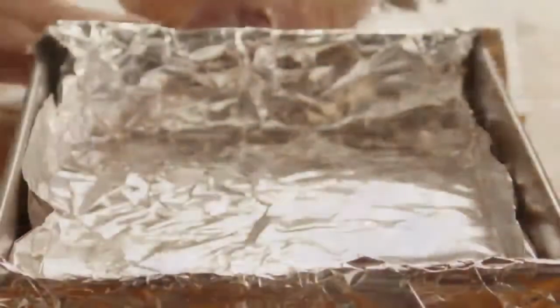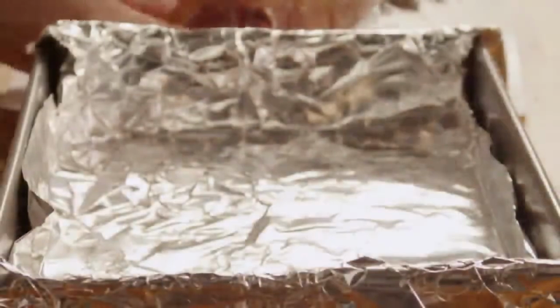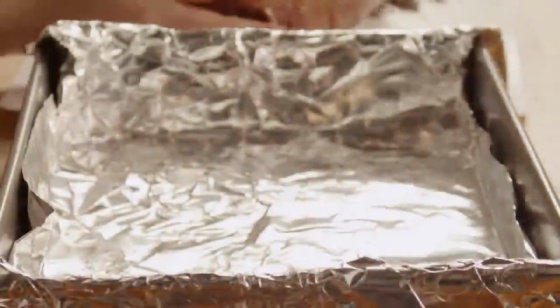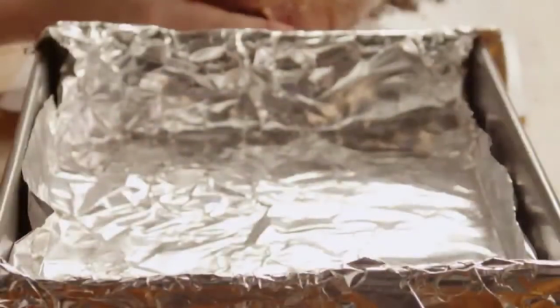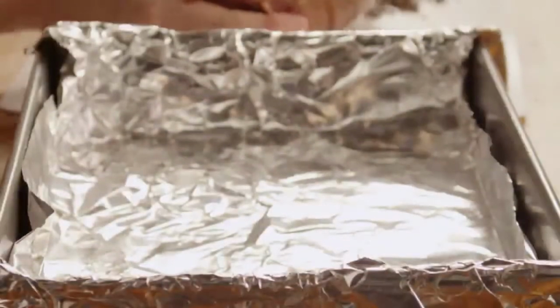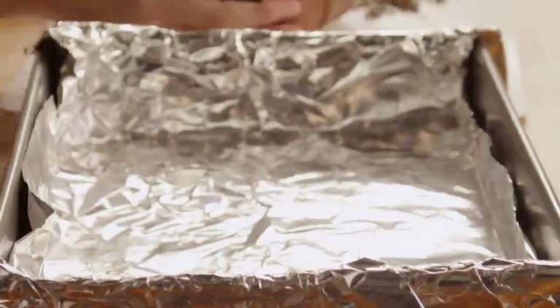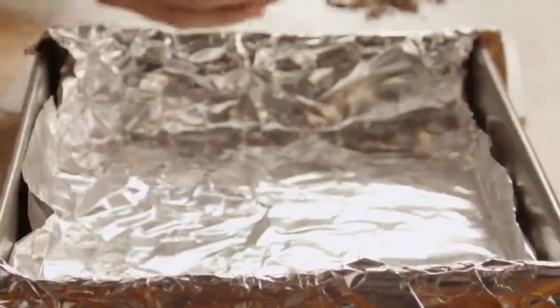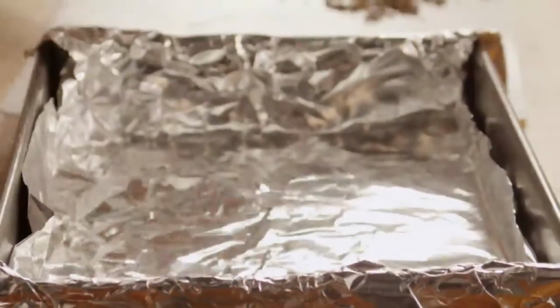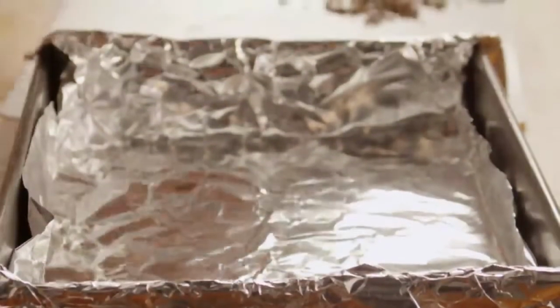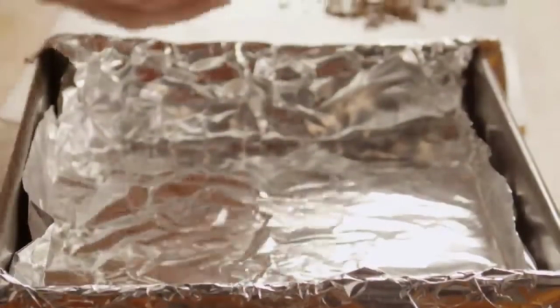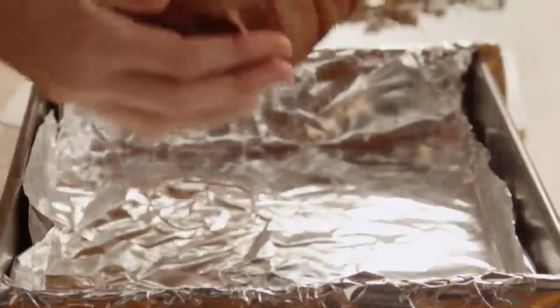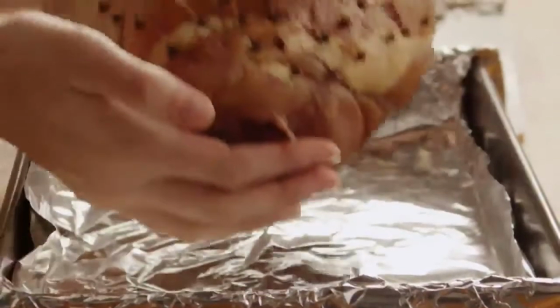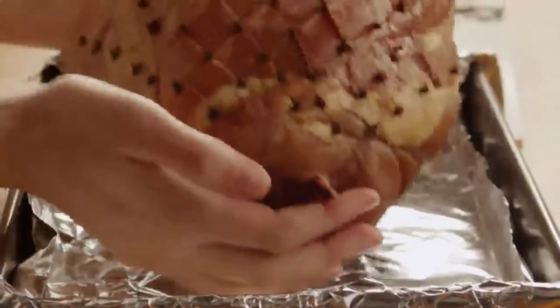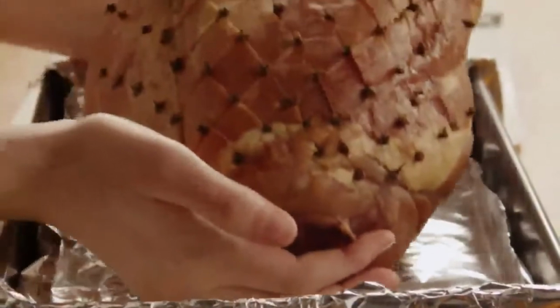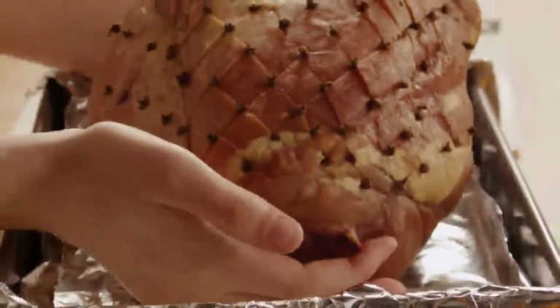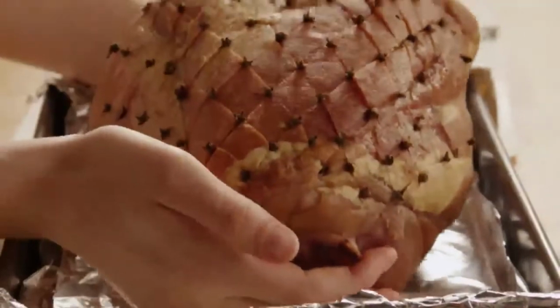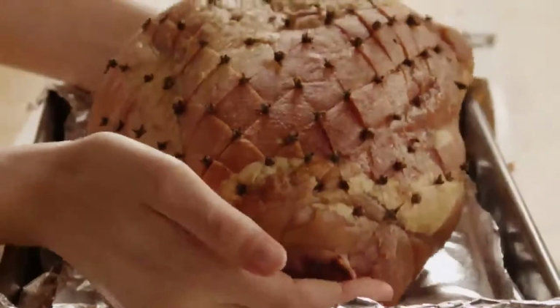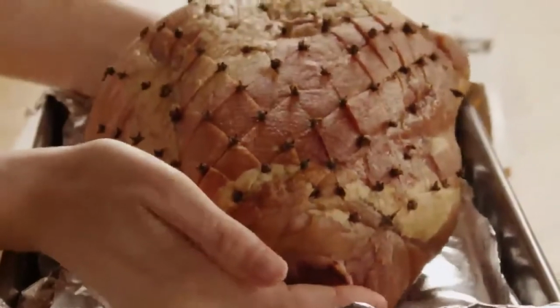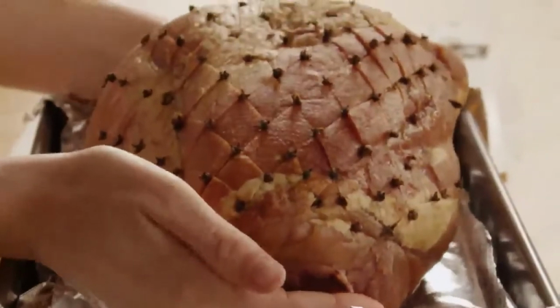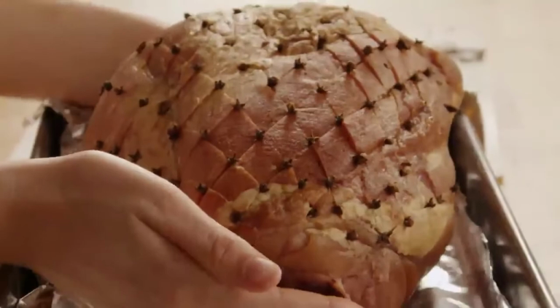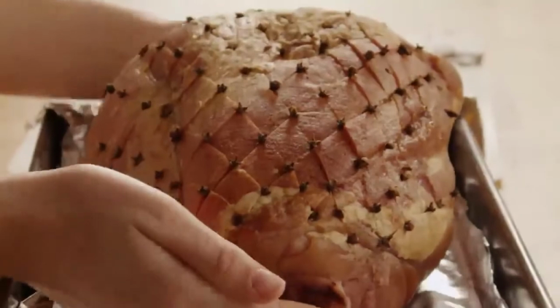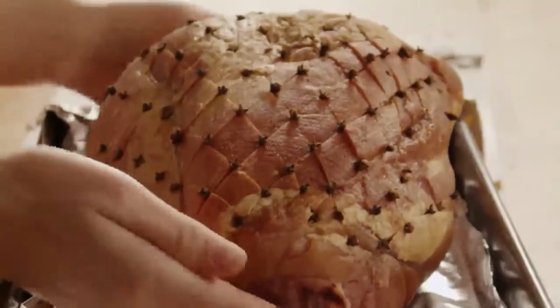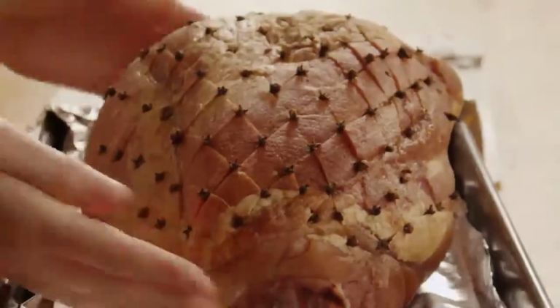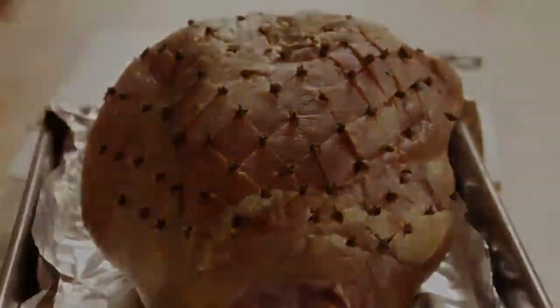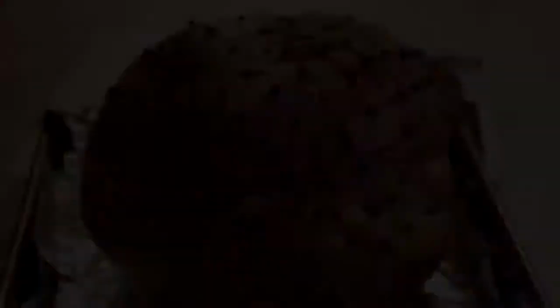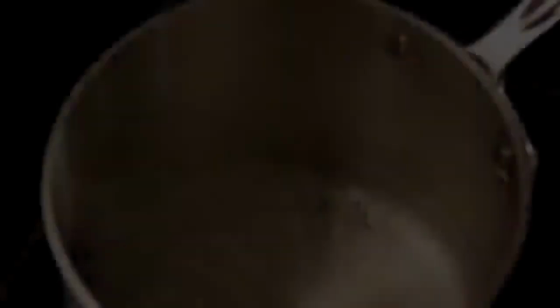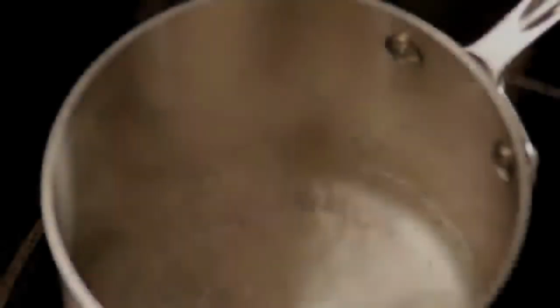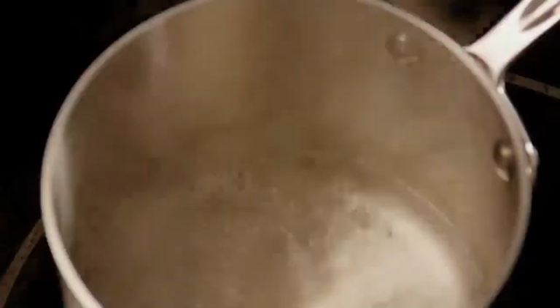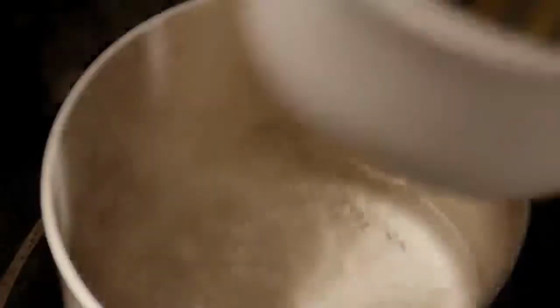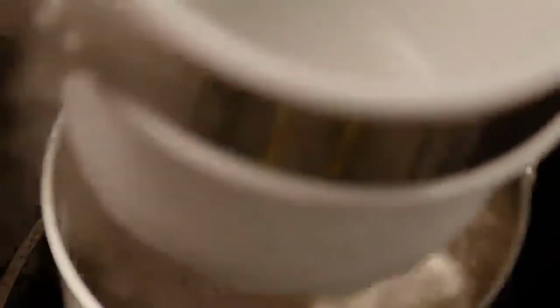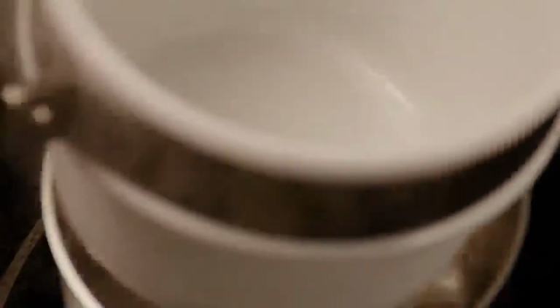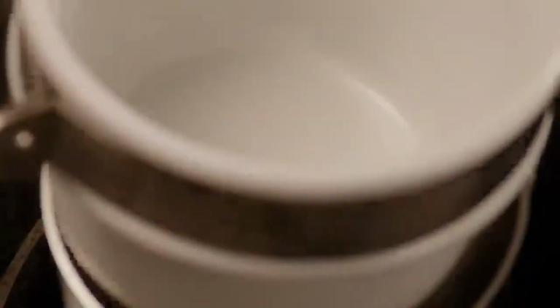Line a large baking dish with foil and transfer the ham to the dish. Now we'll make our honey glaze.